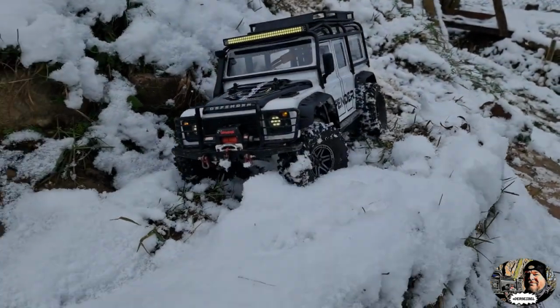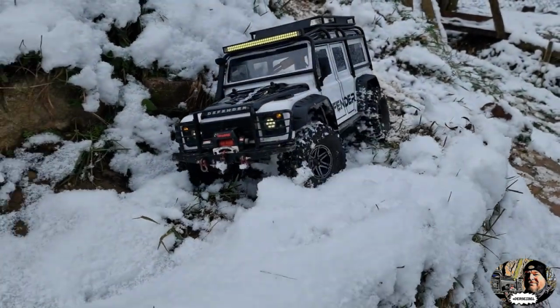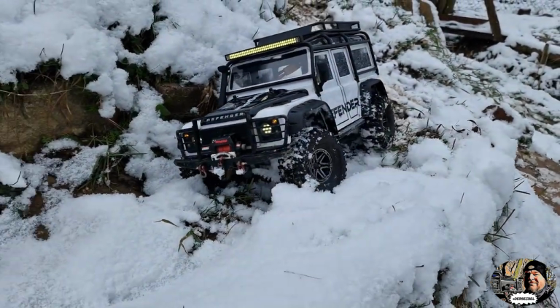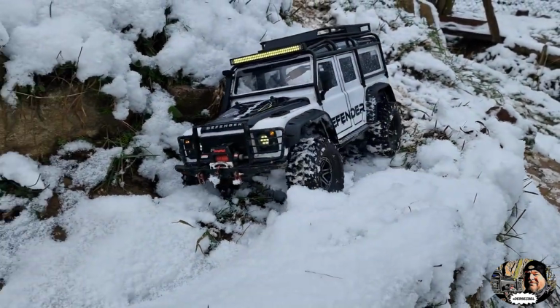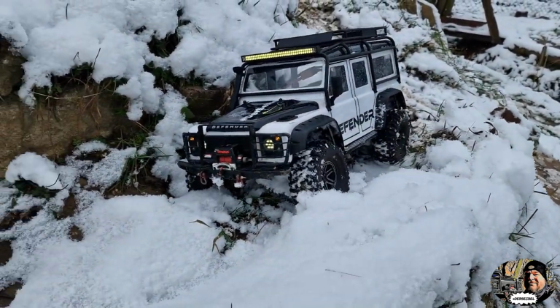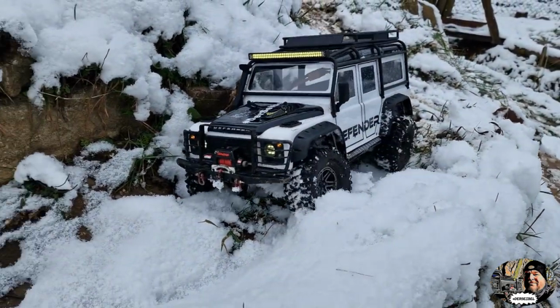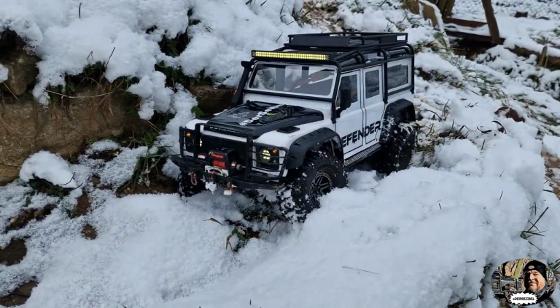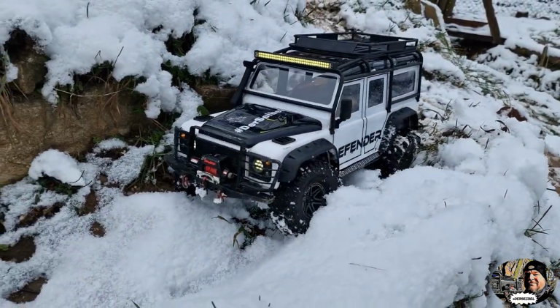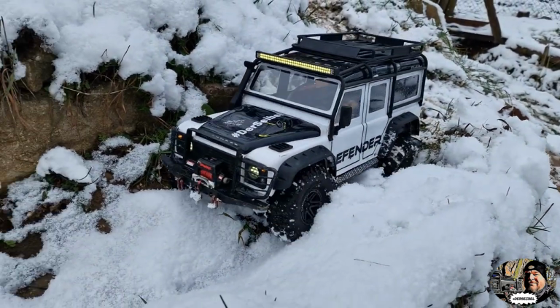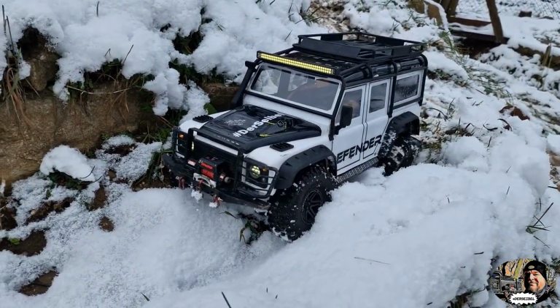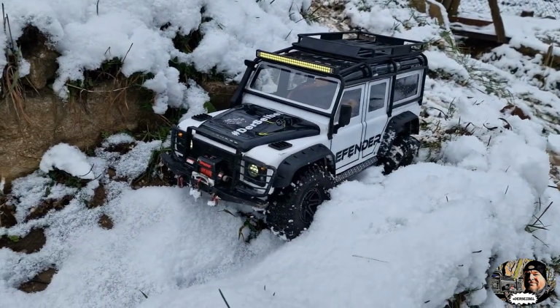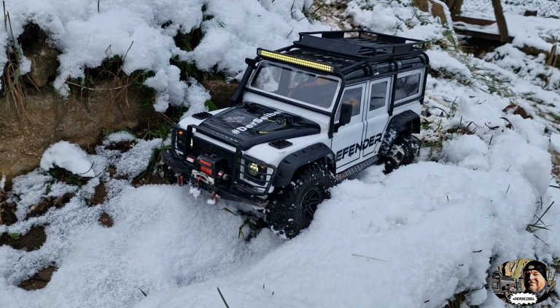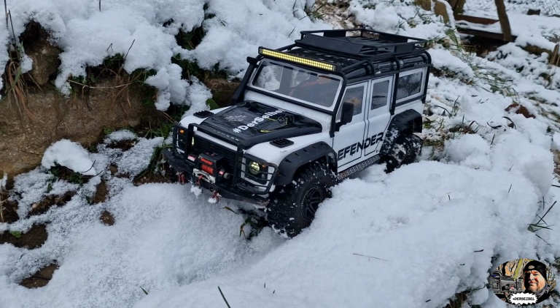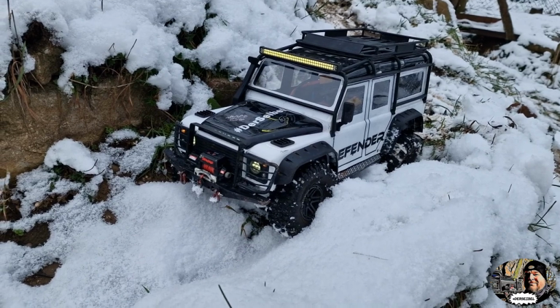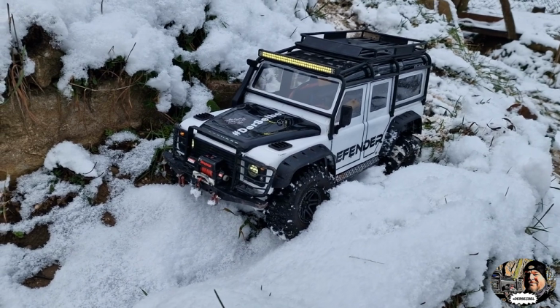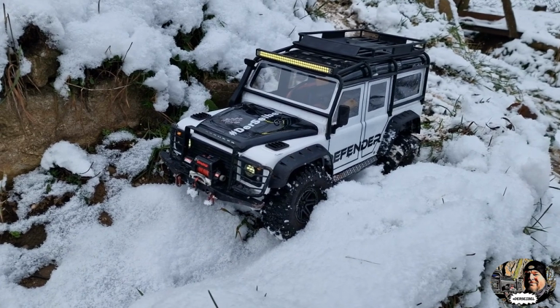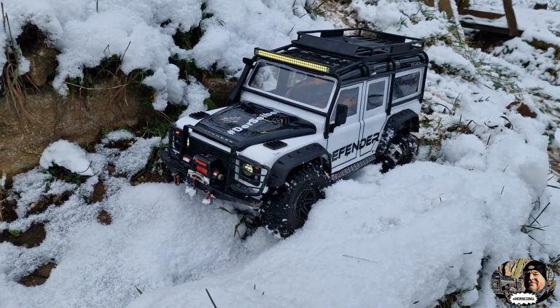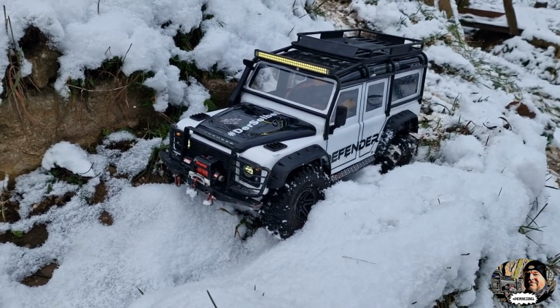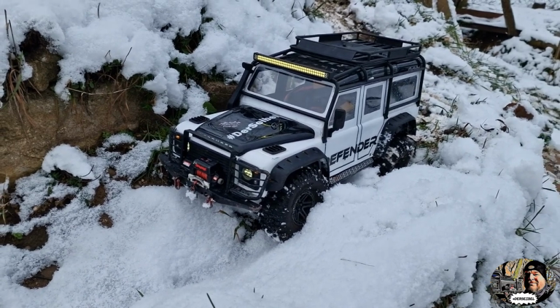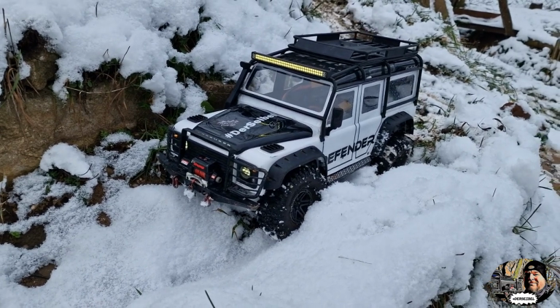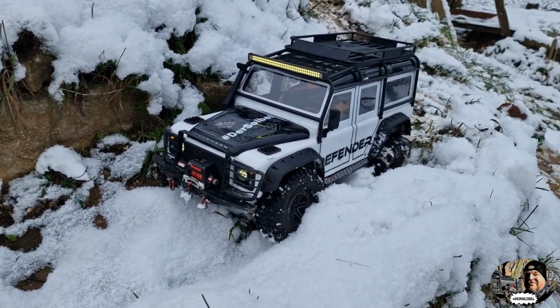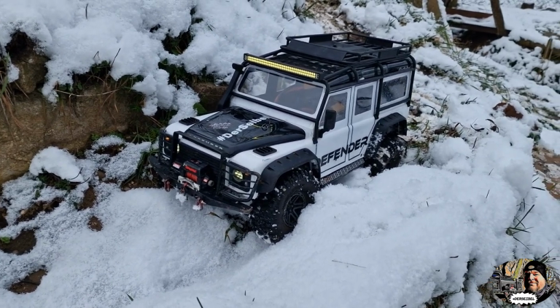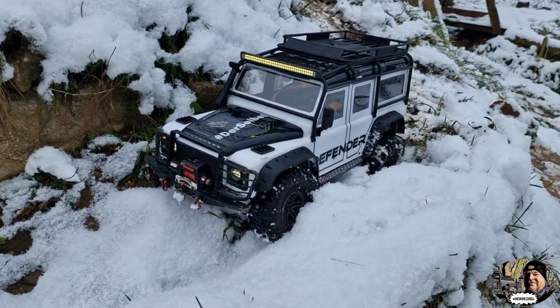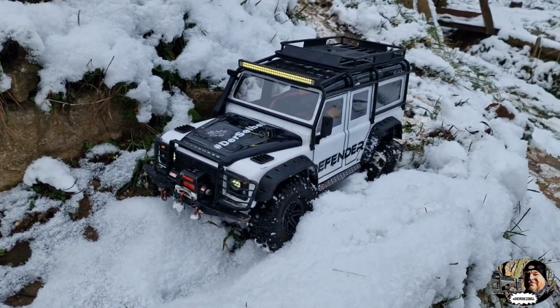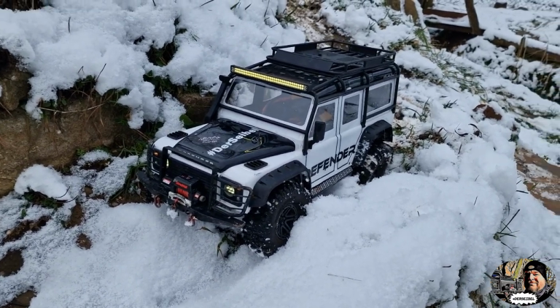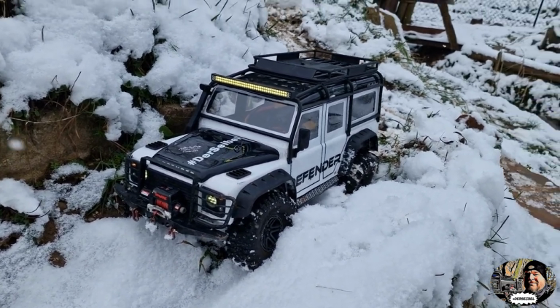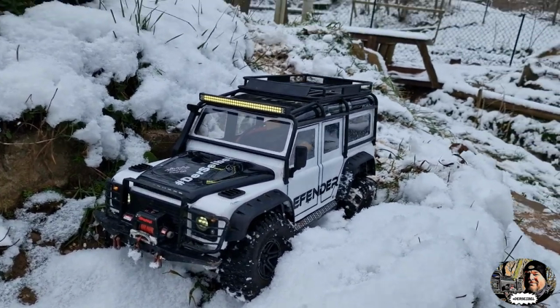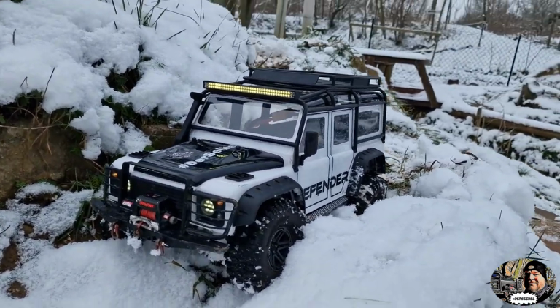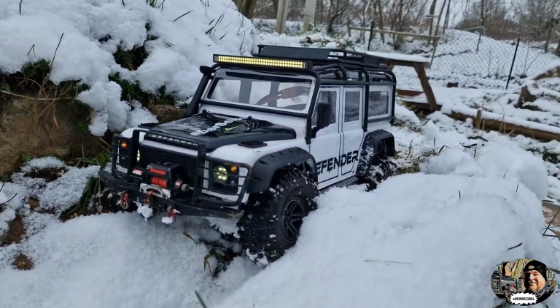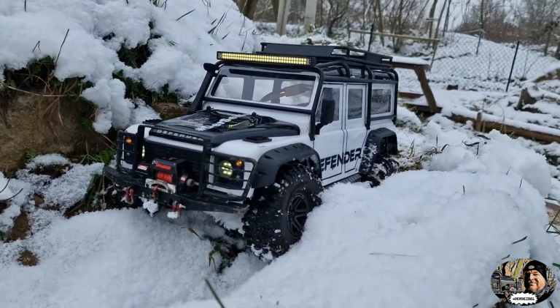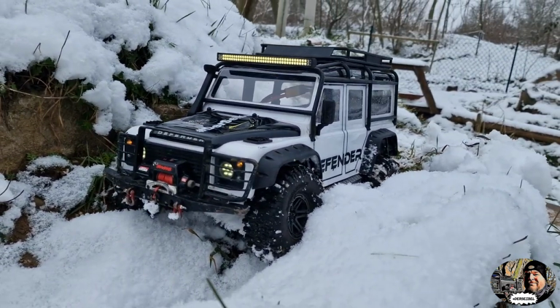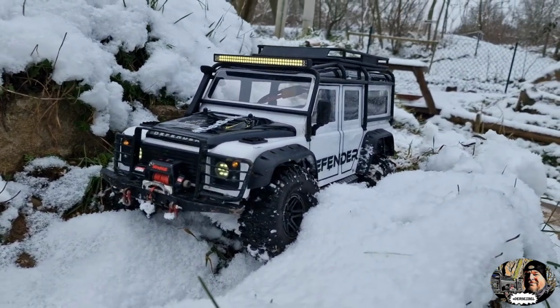Enjoying an early morning drive with the TRX4 Defender in the snow. The snow was still falling and it was freezing cold.